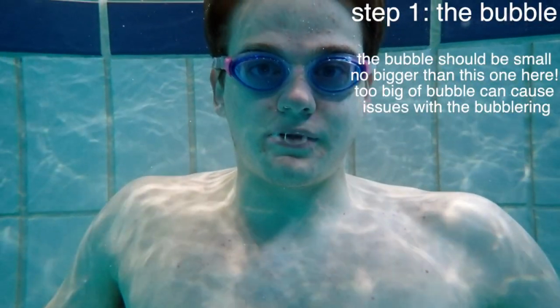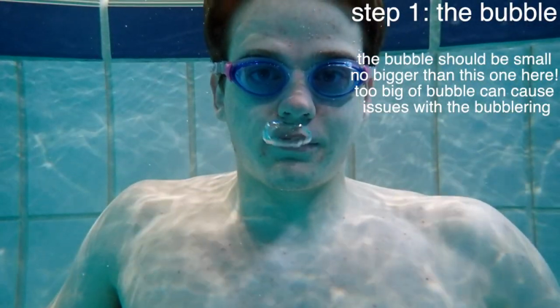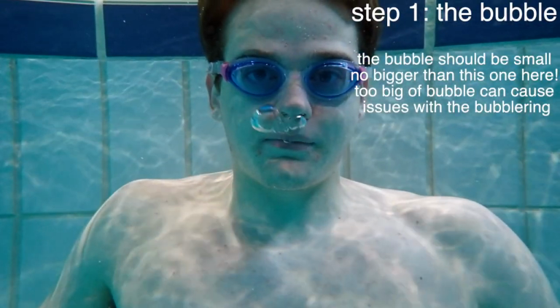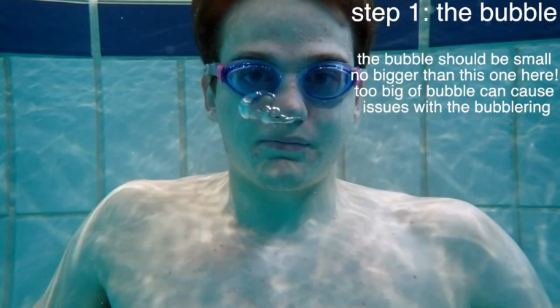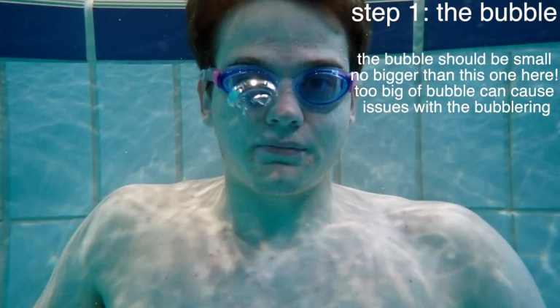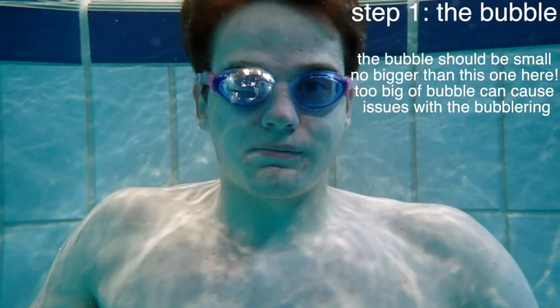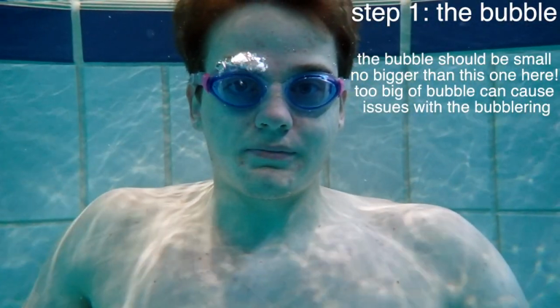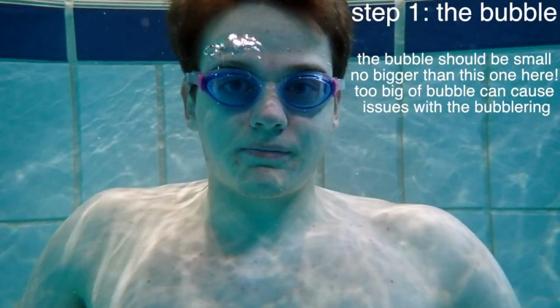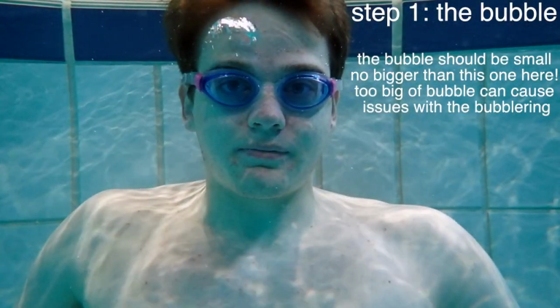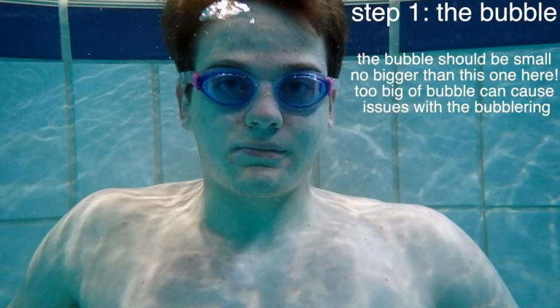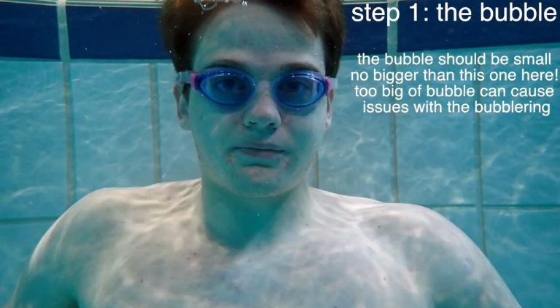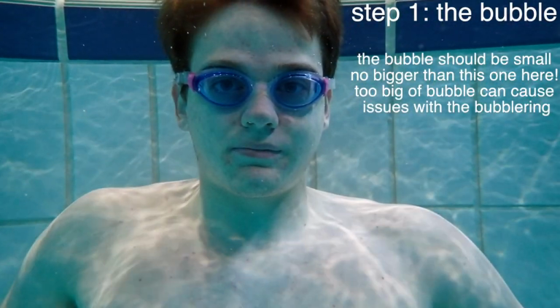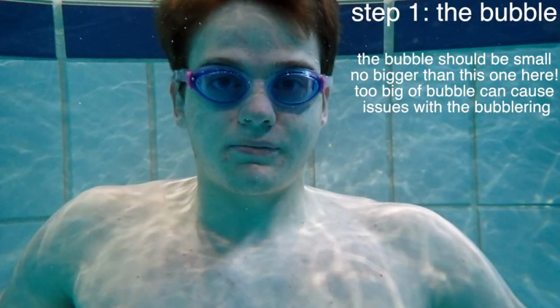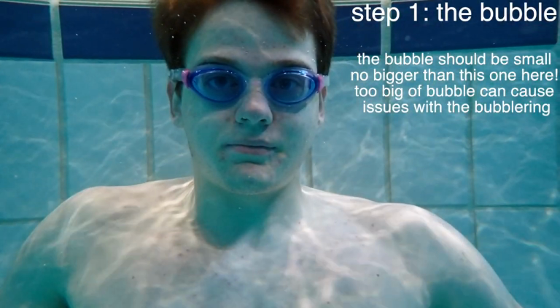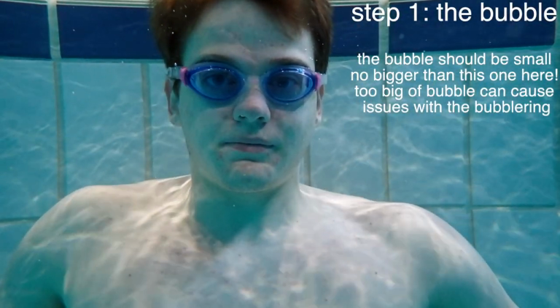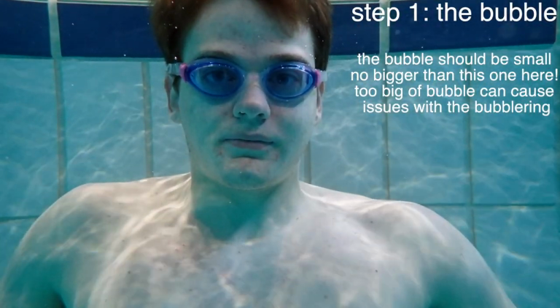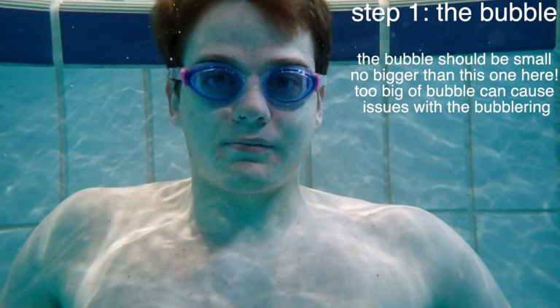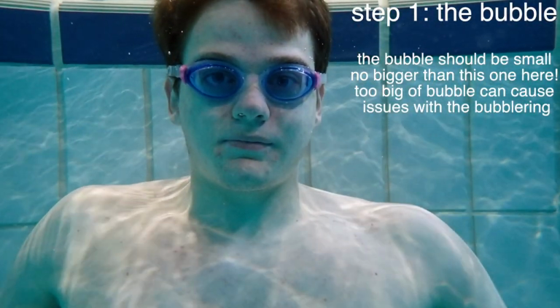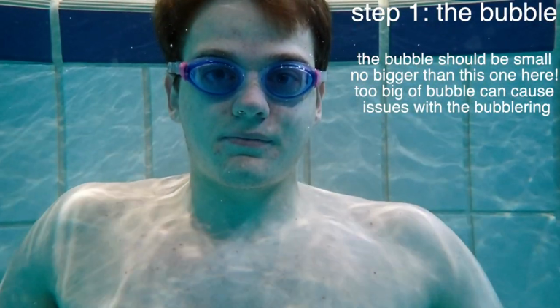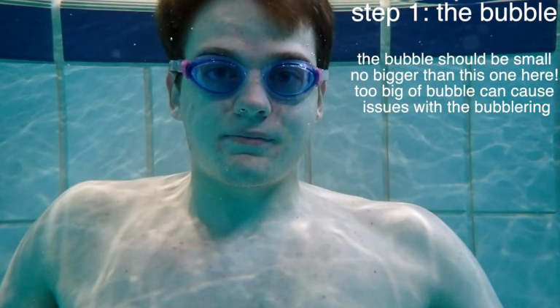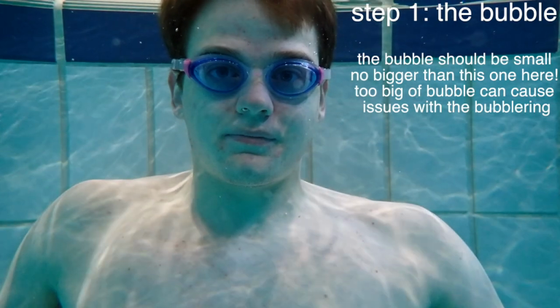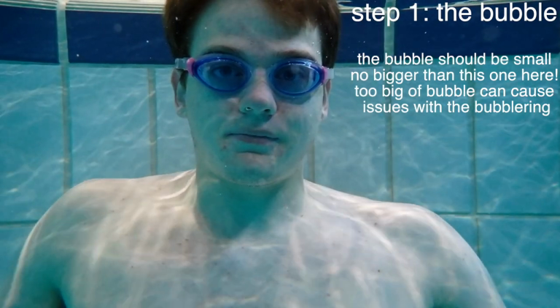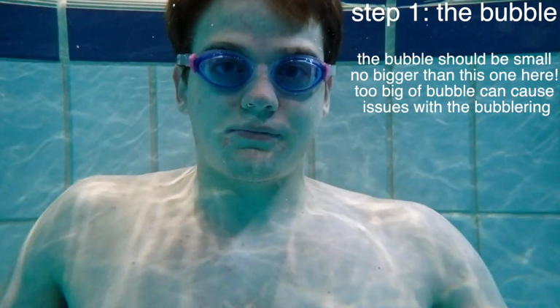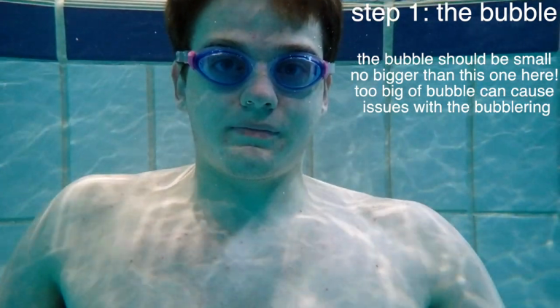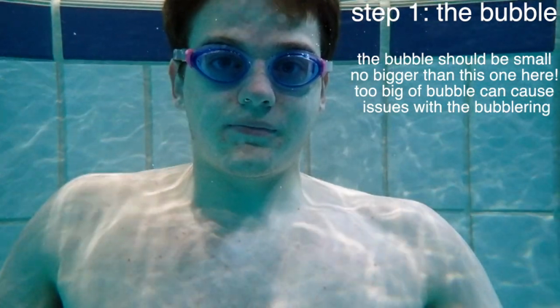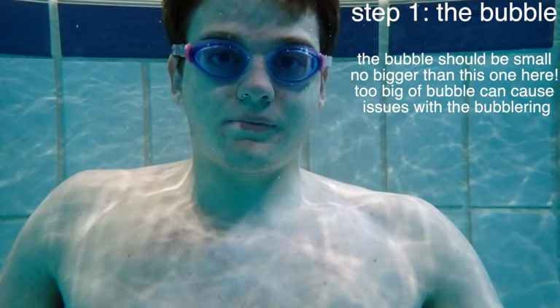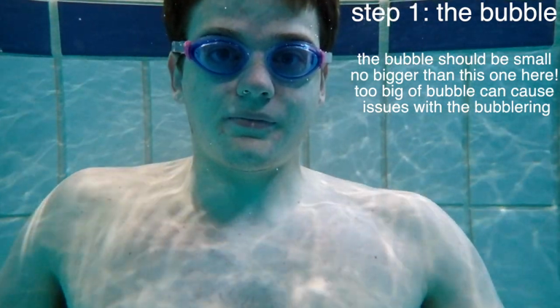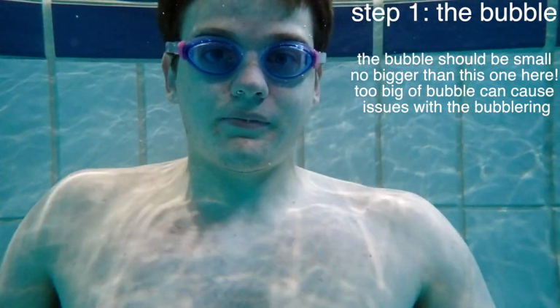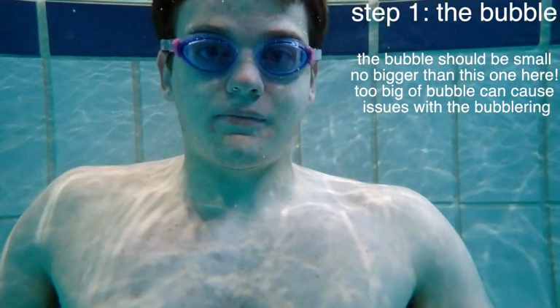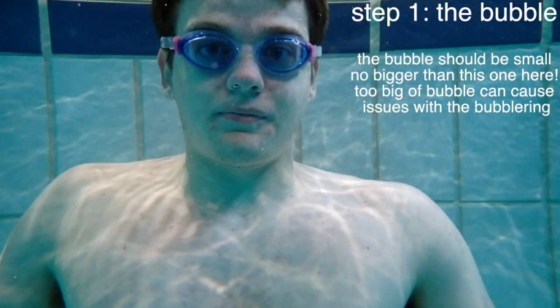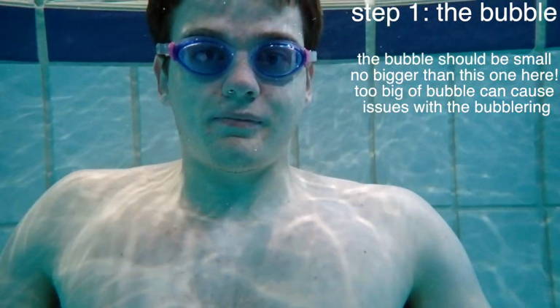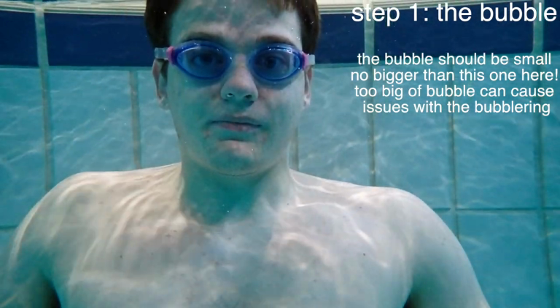Let's get started. Step 1: The bubble. The bubble should be small — no bigger than this one shown here. Too big a bubble can cause issues with bubble rings.